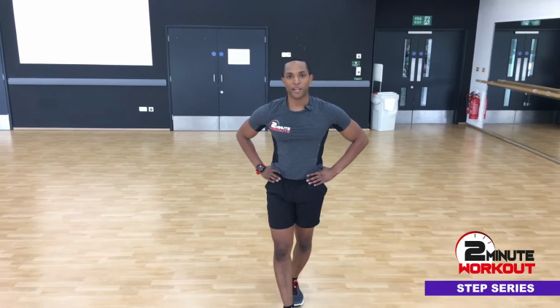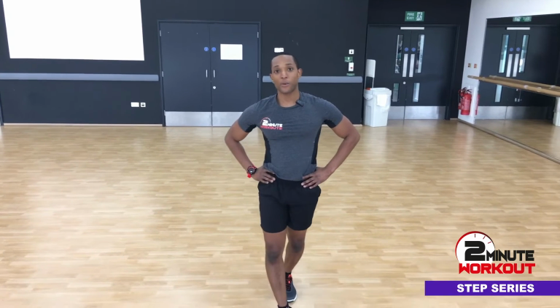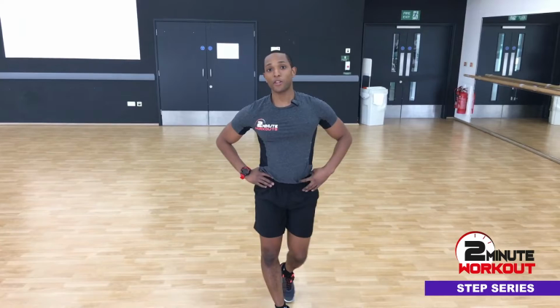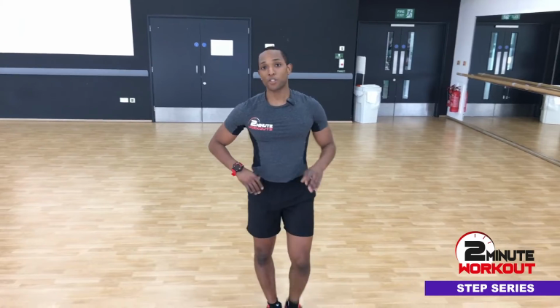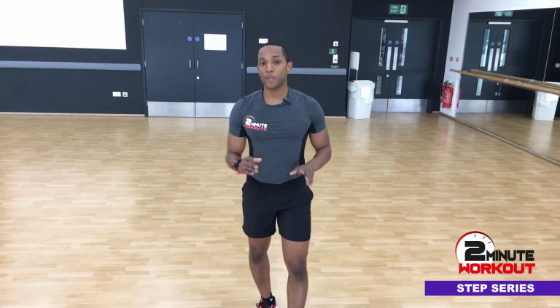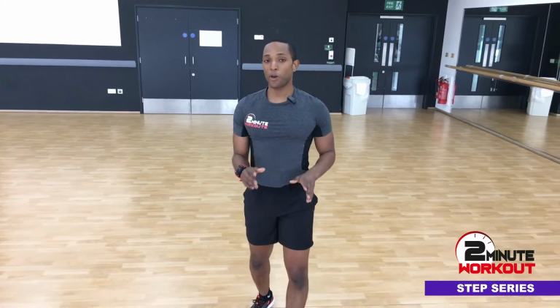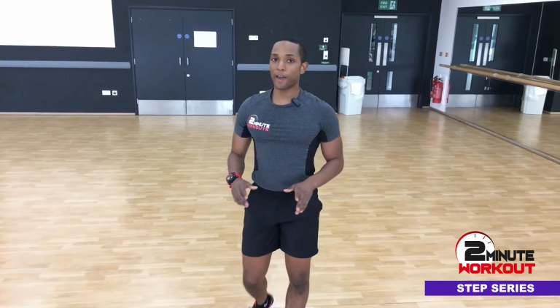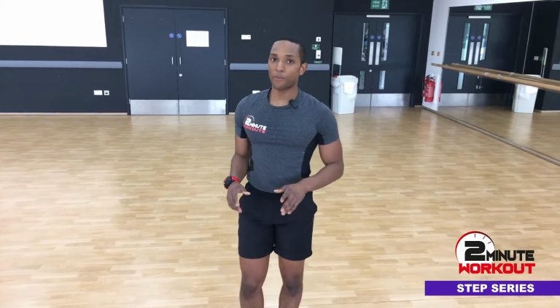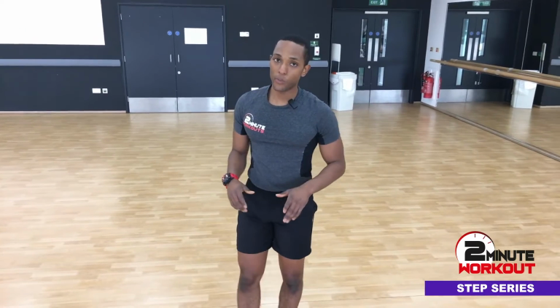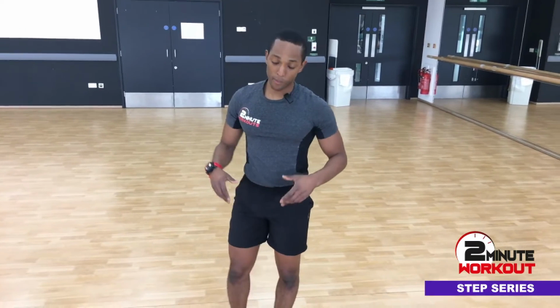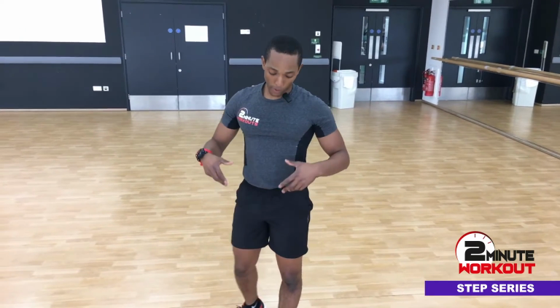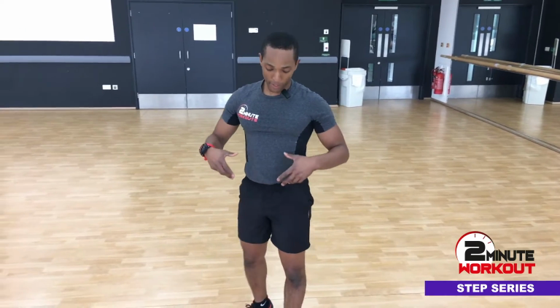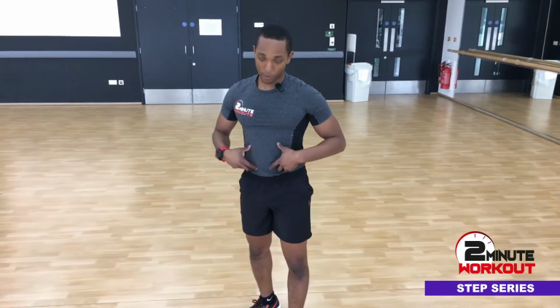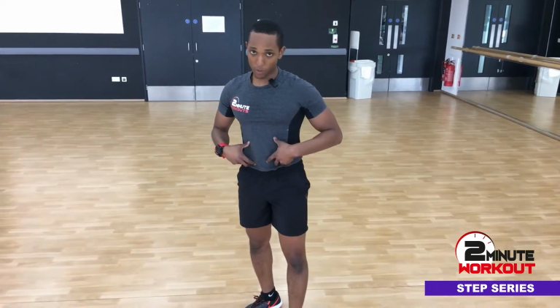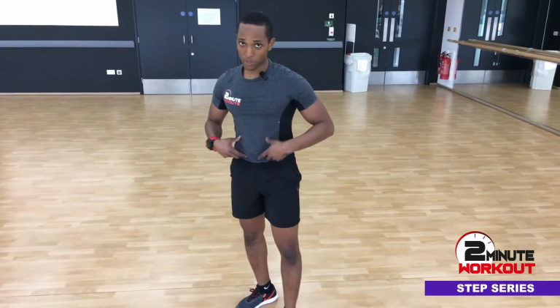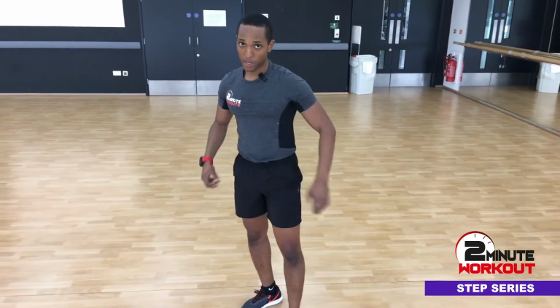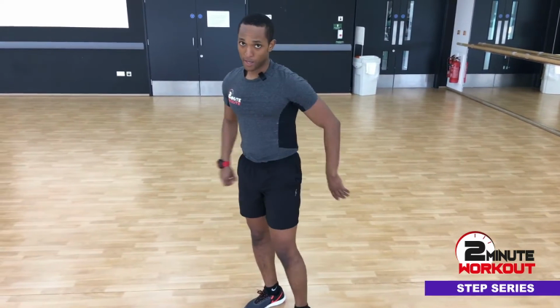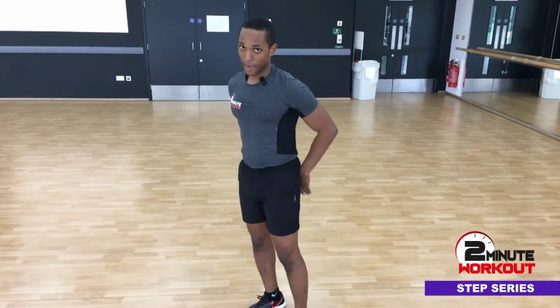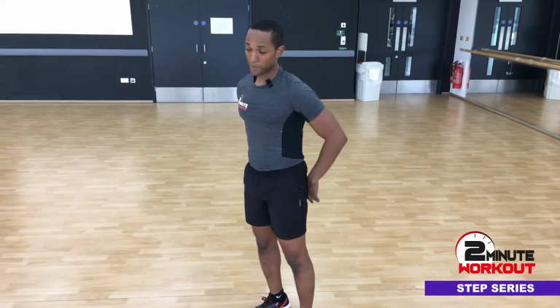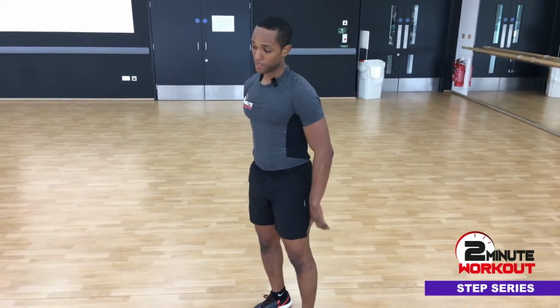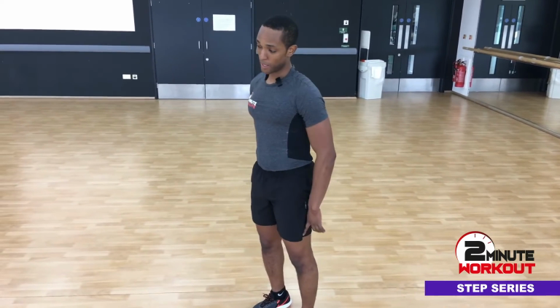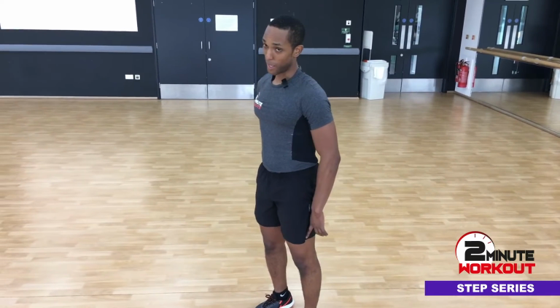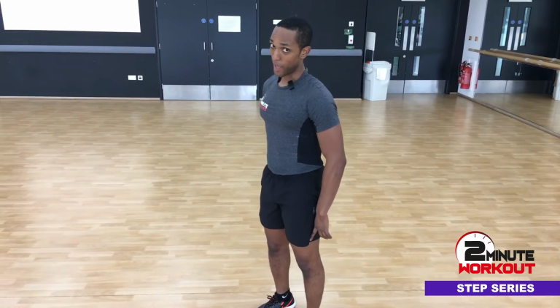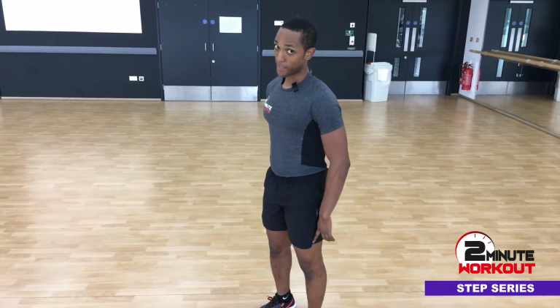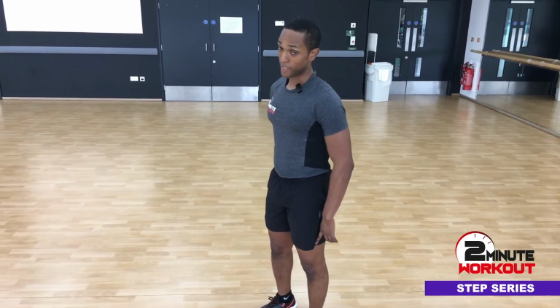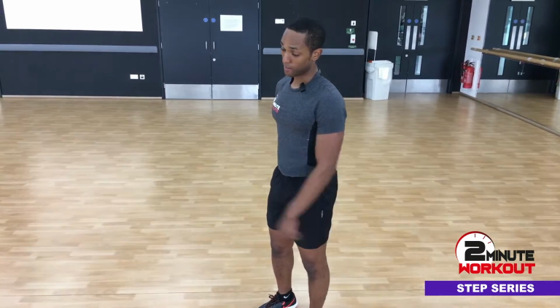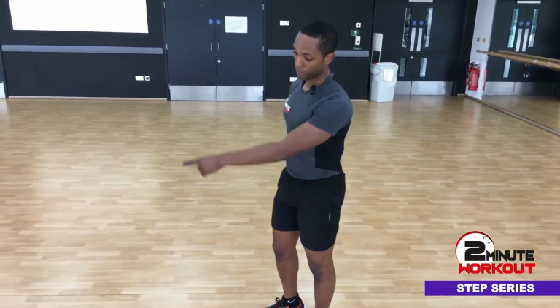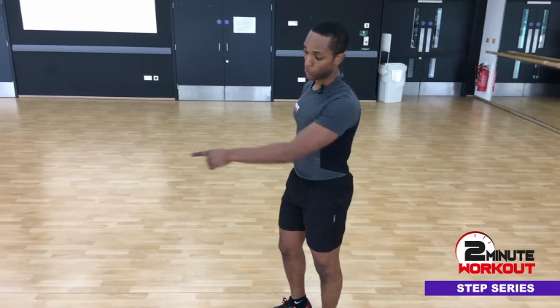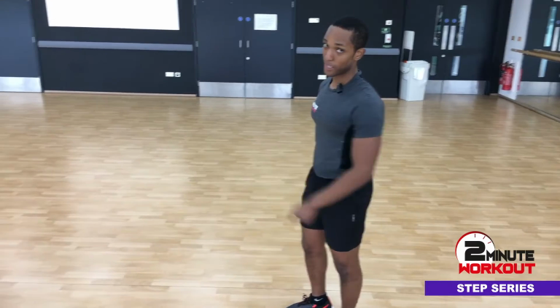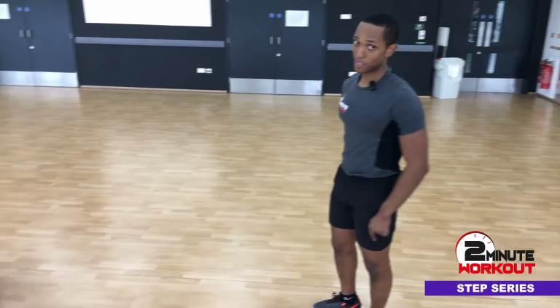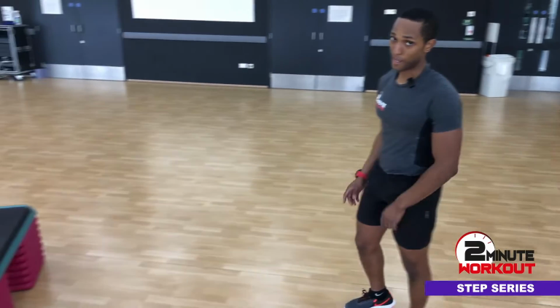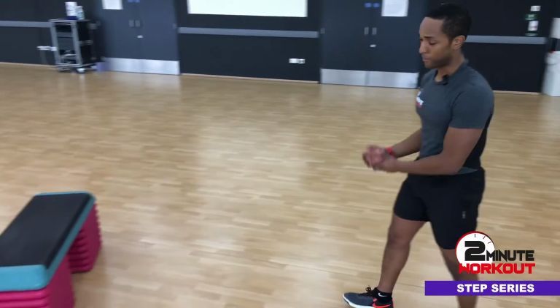We've got another 2-minute workout for you. We're going to be working the abdominals, the hips and the legs. All we need is a step.